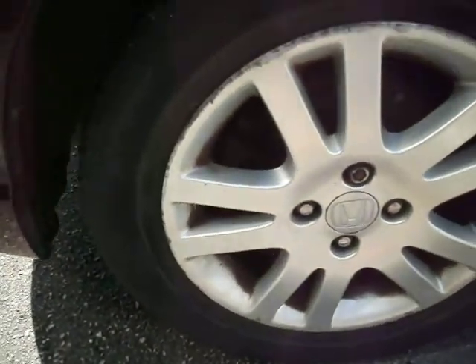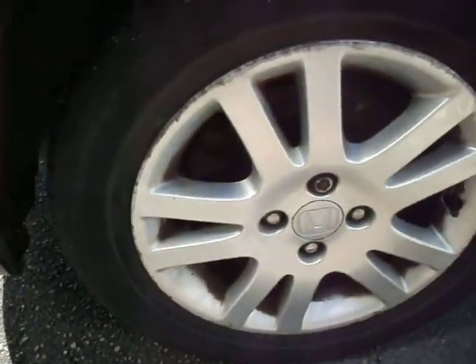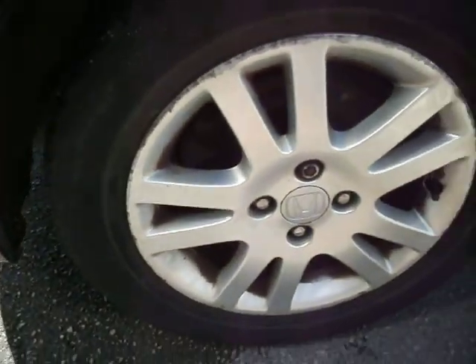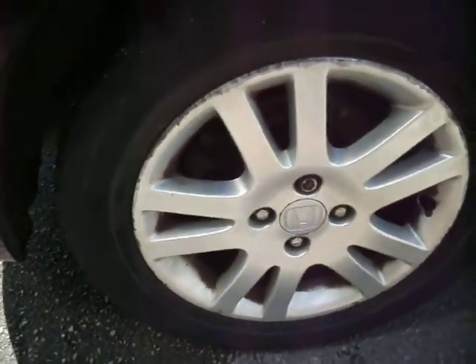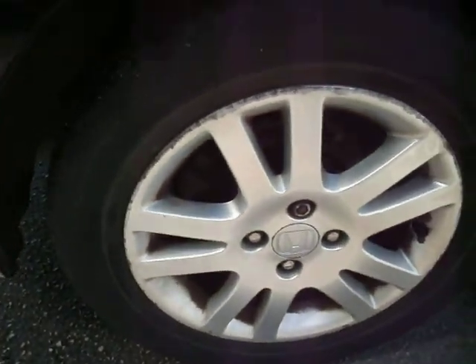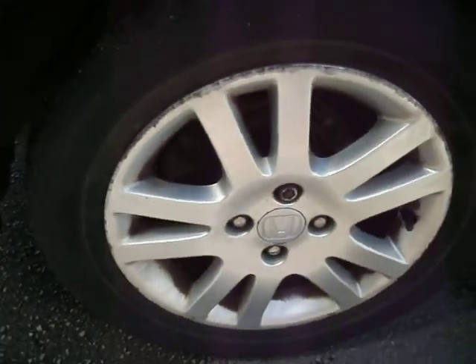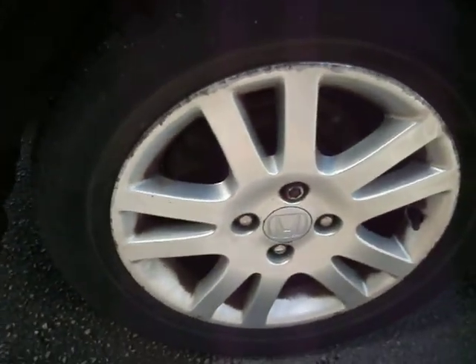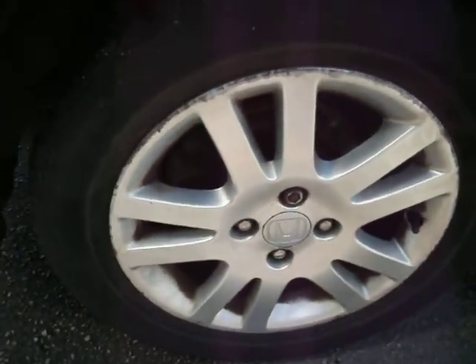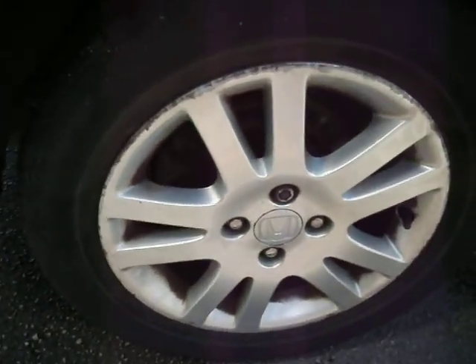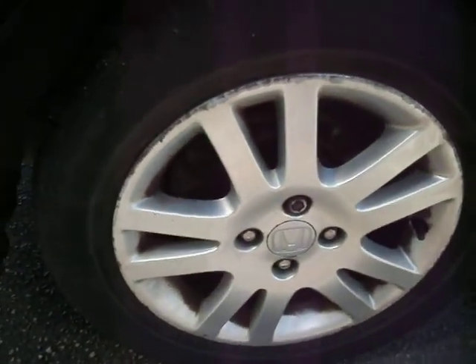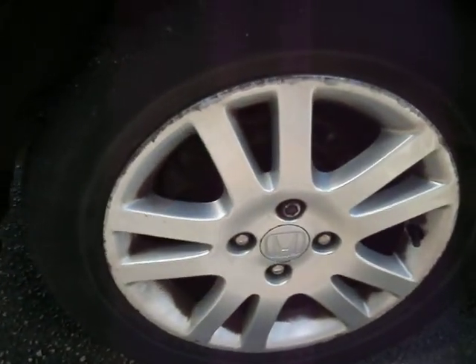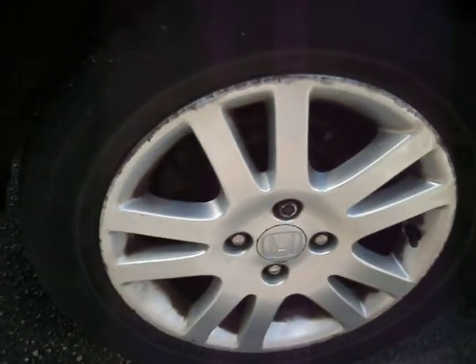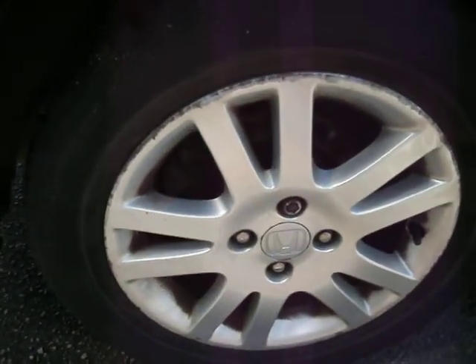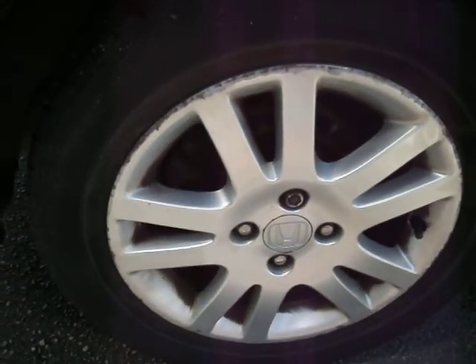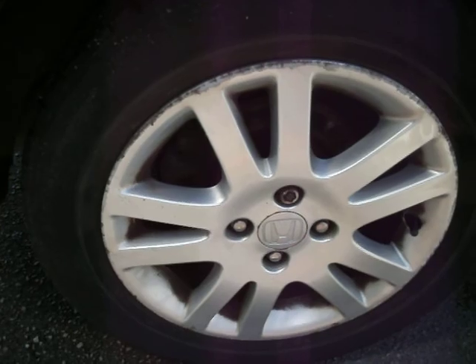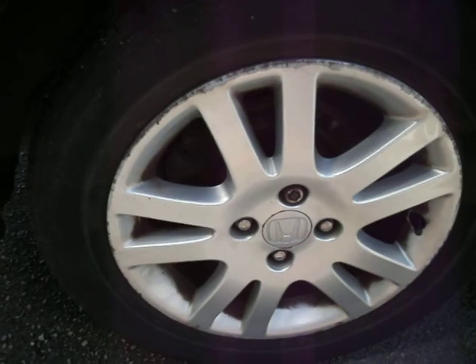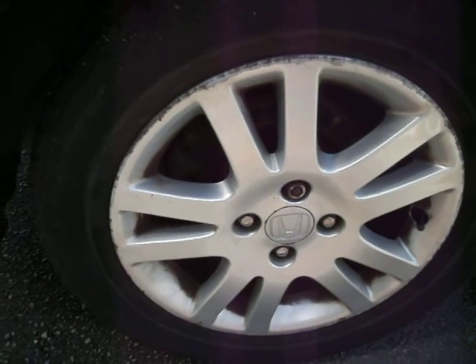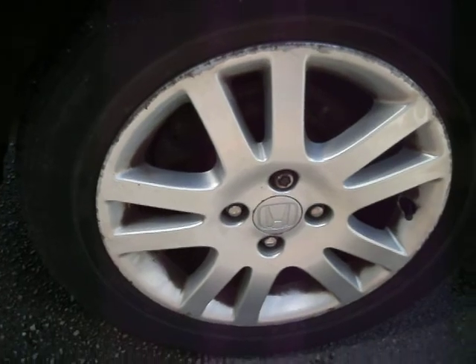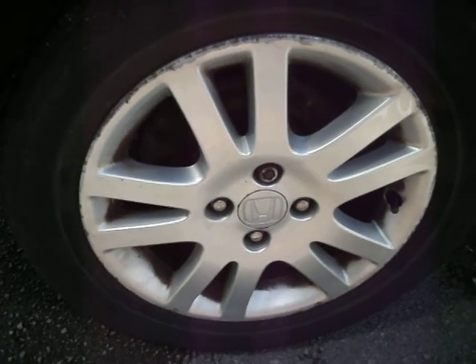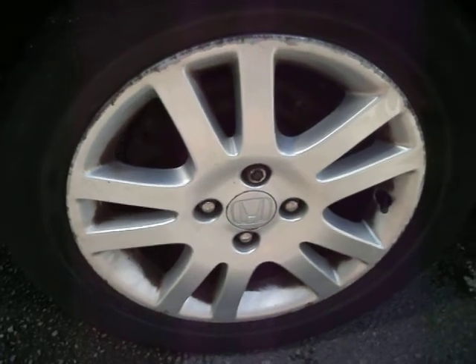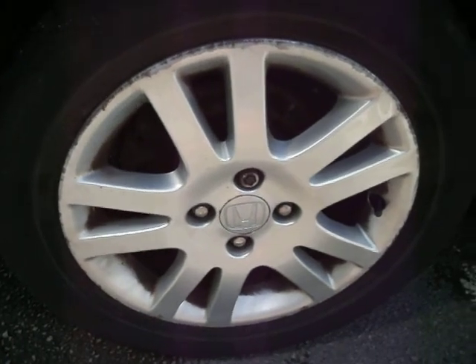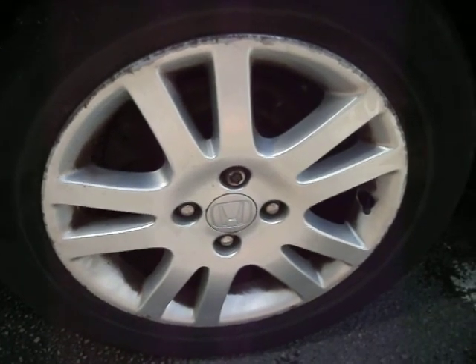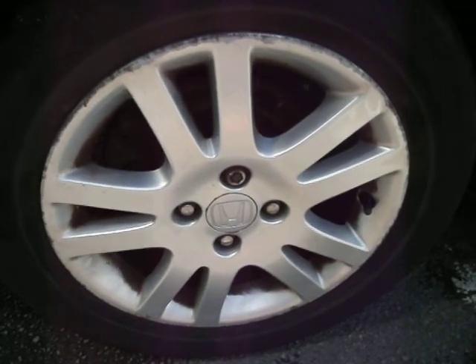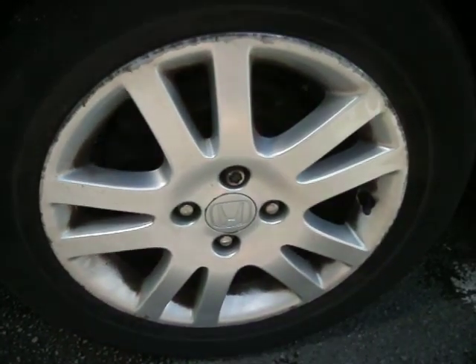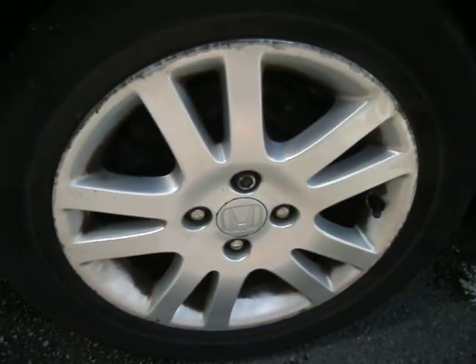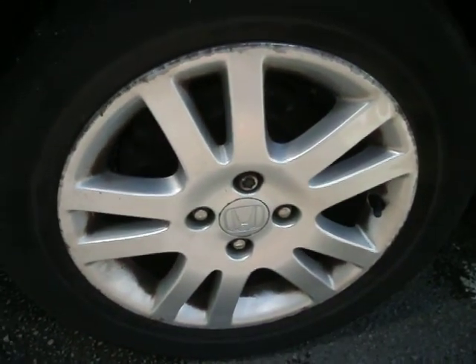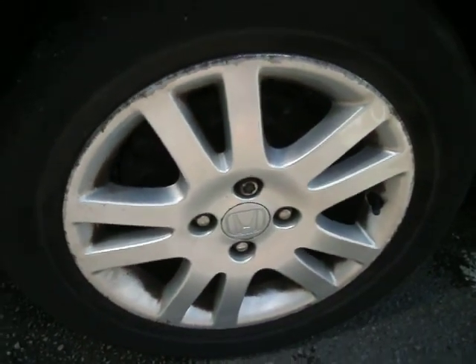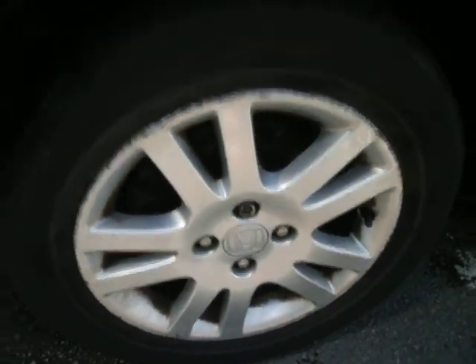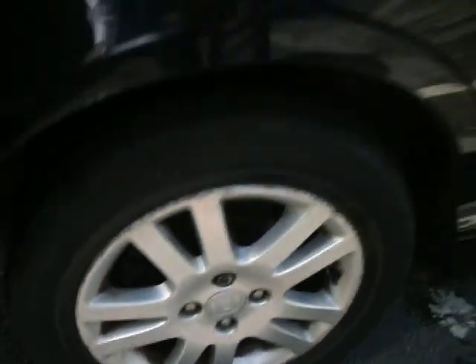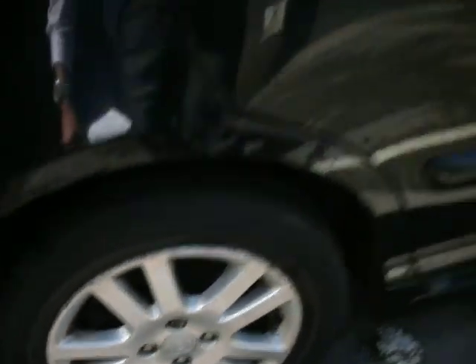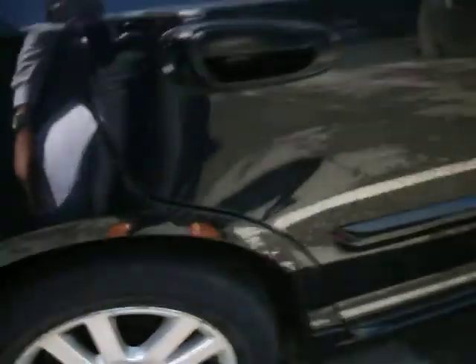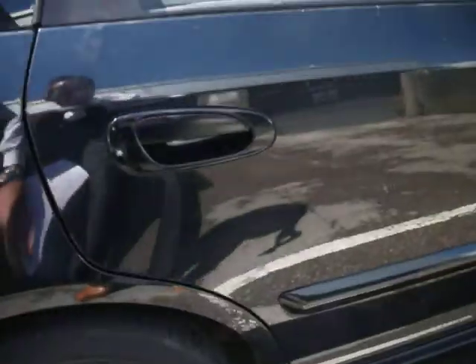The rear tyre is on about 3mm. The alloy is scuffed most of the way round and it is a bit dirty.